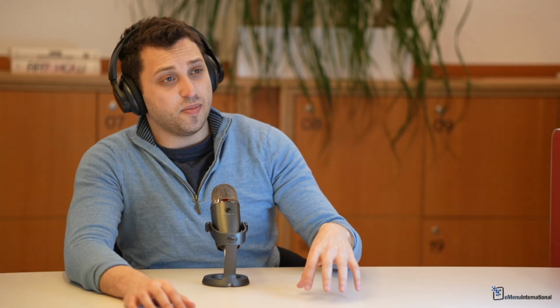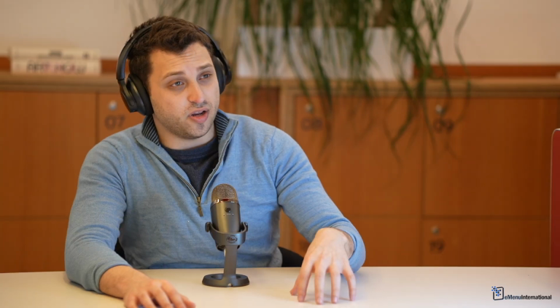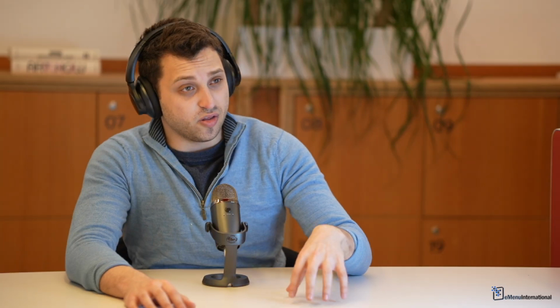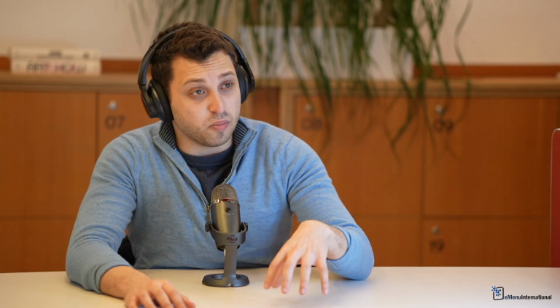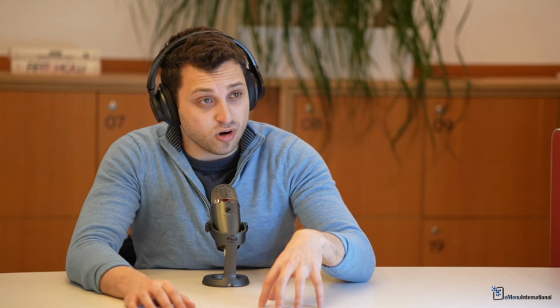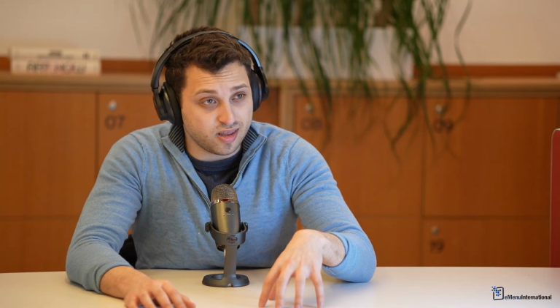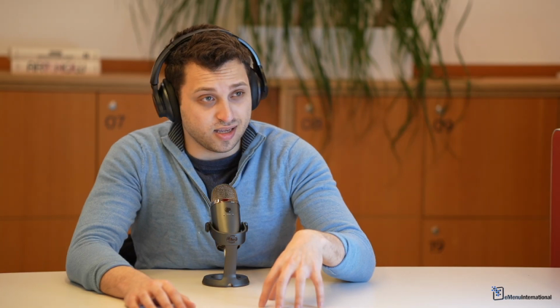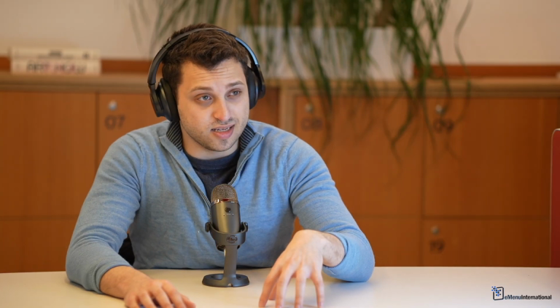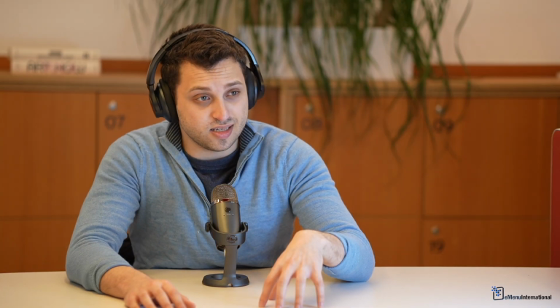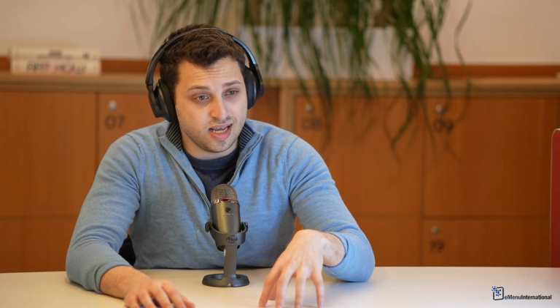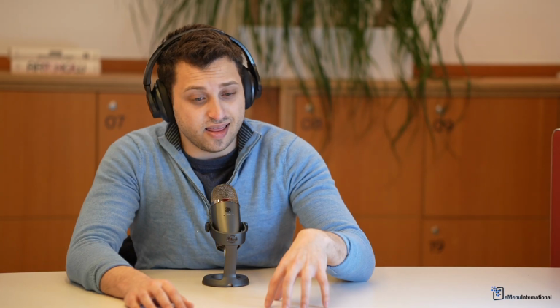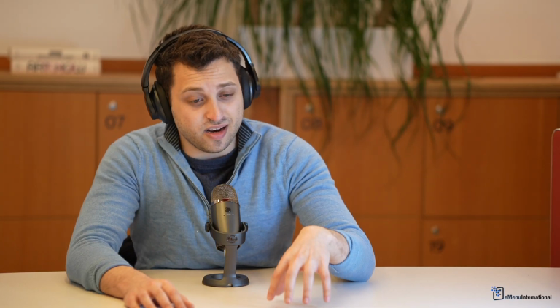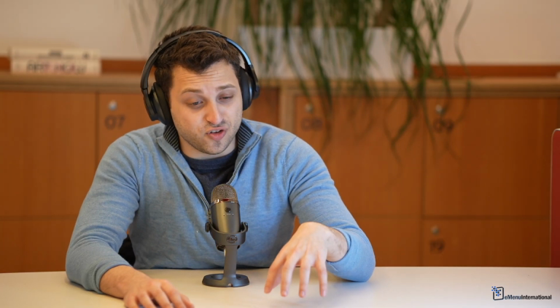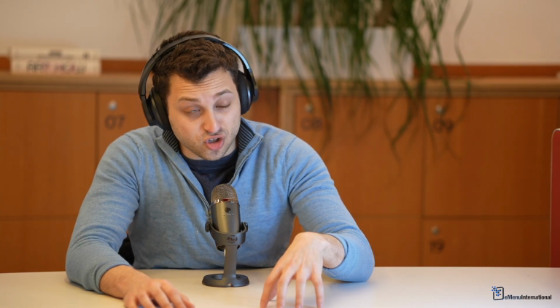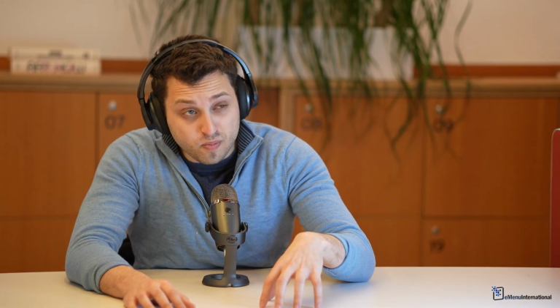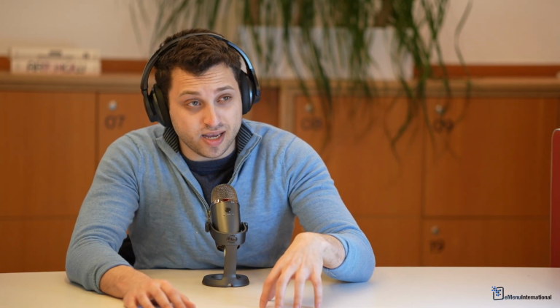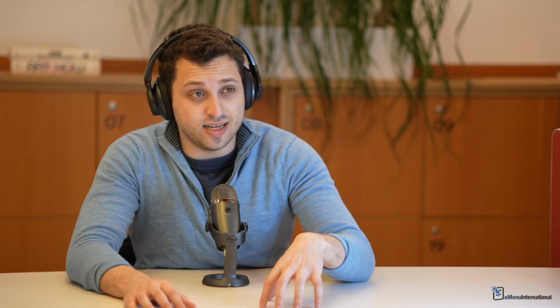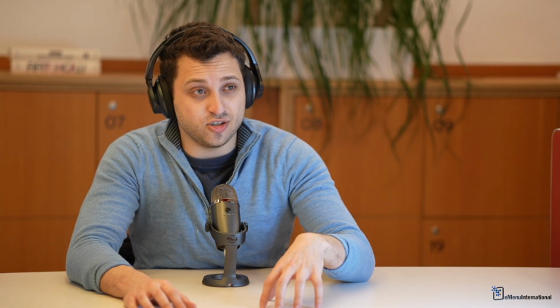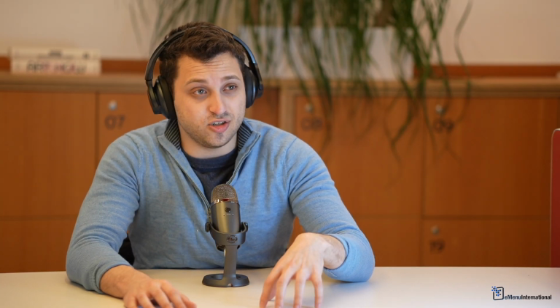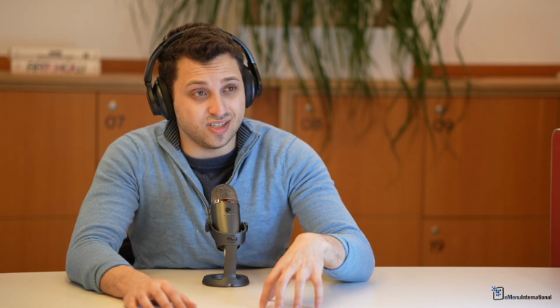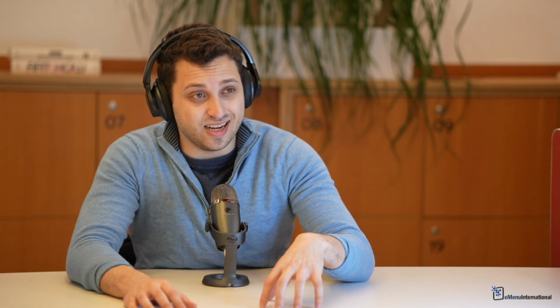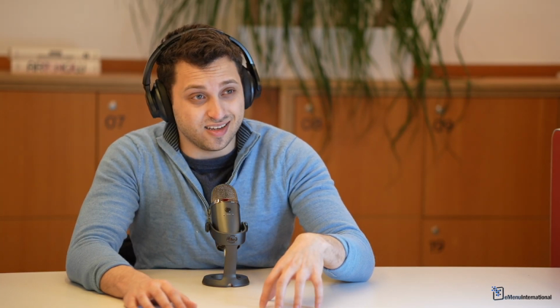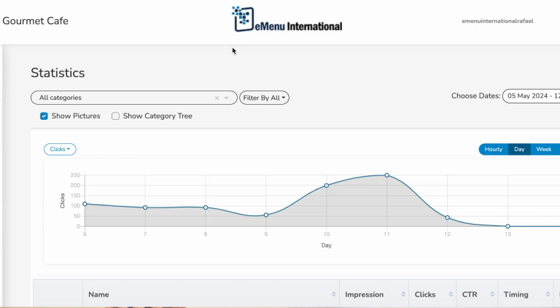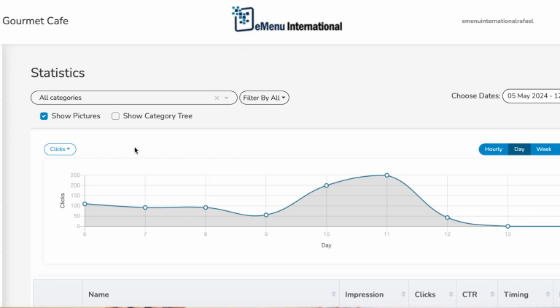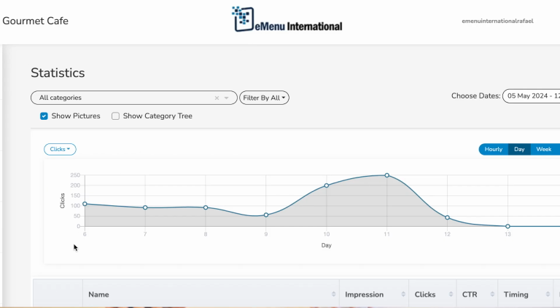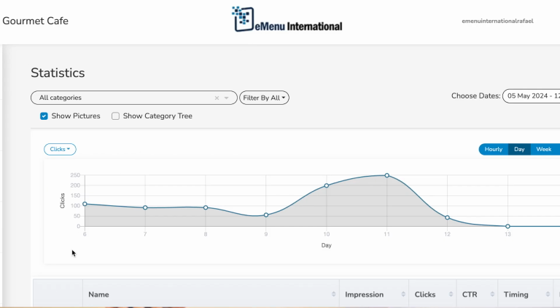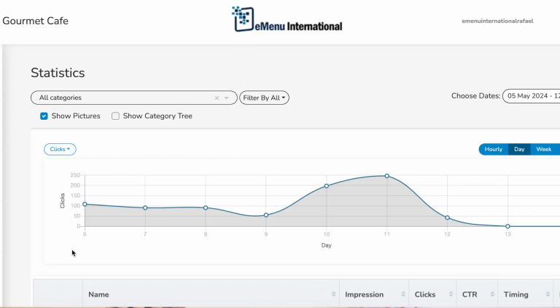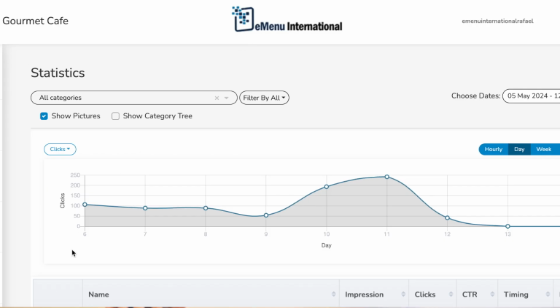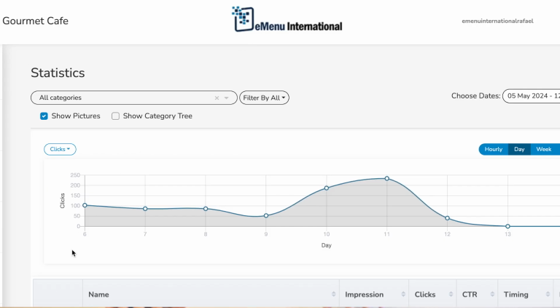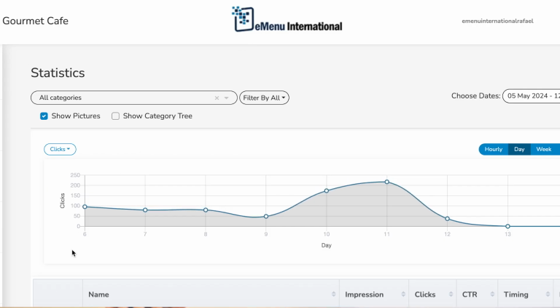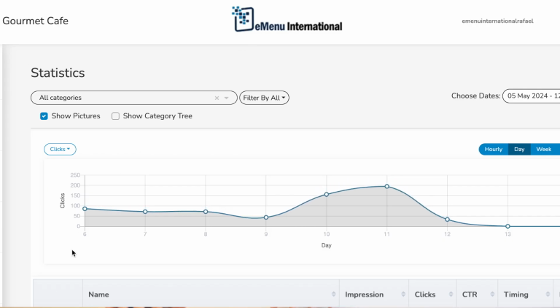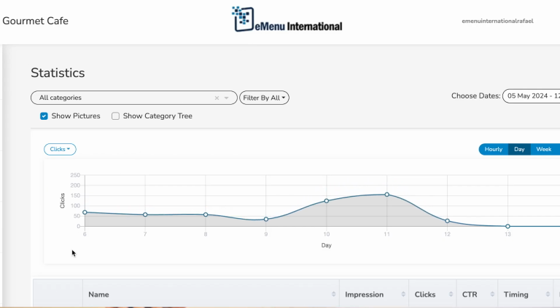But the important thing is that if you don't pay attention to the data, you could actually be making your sales go down.